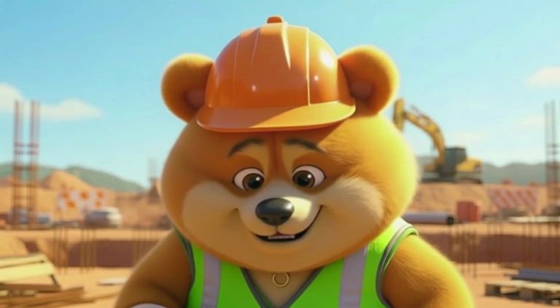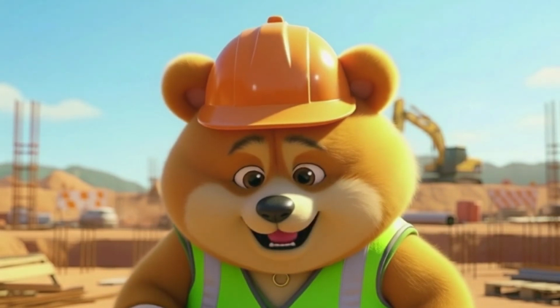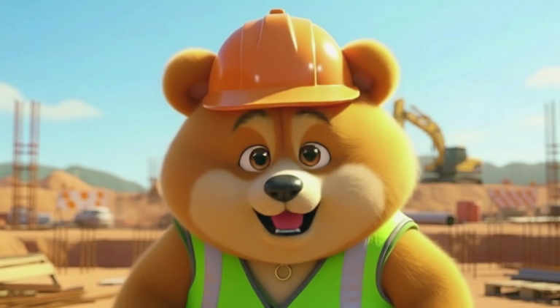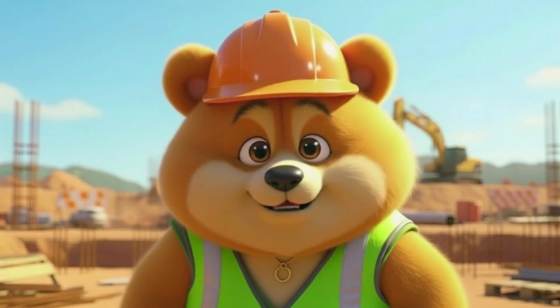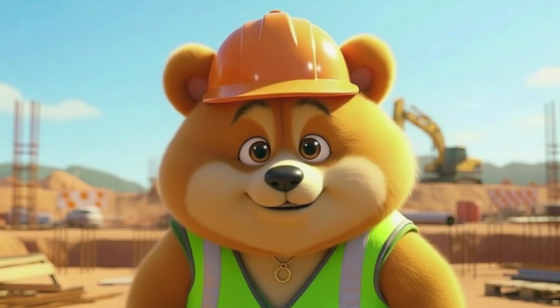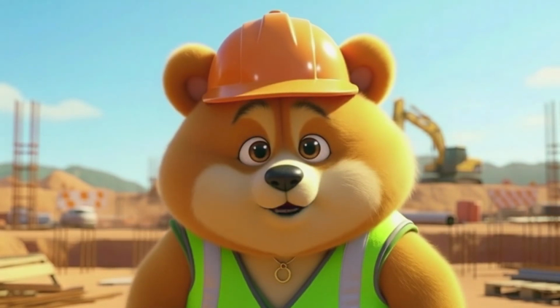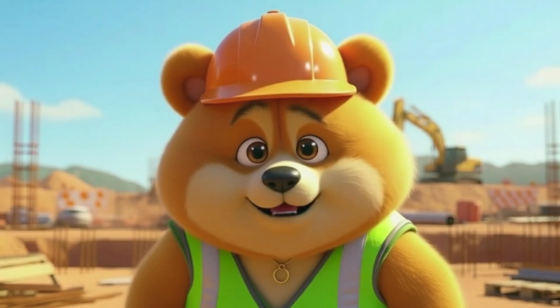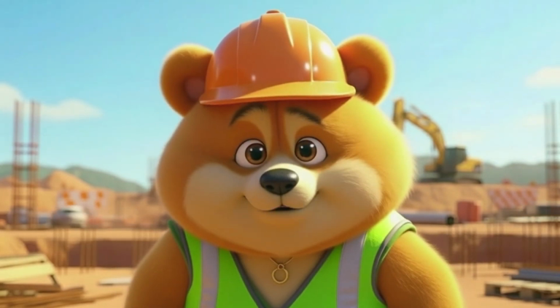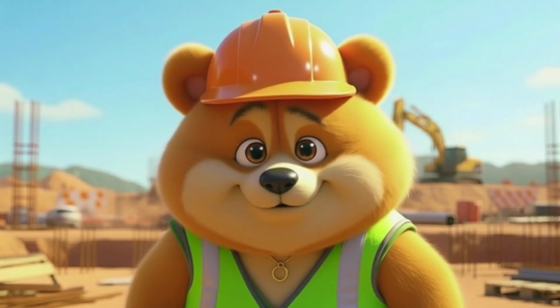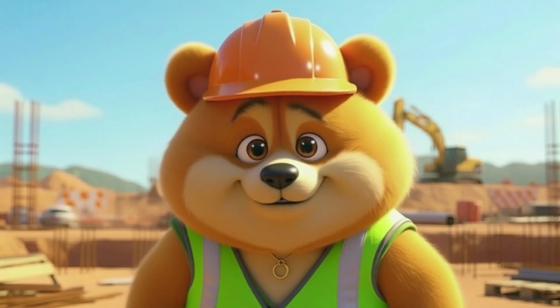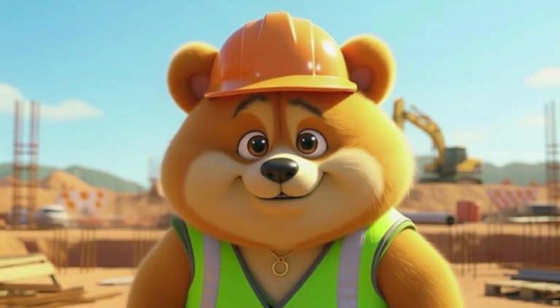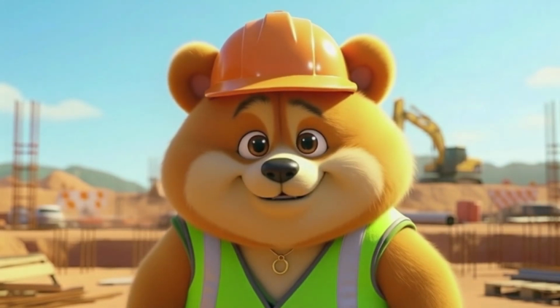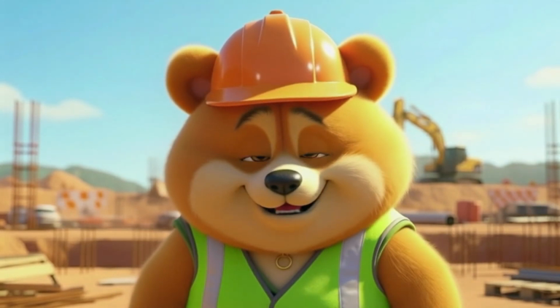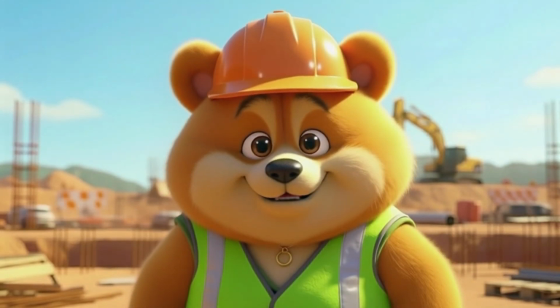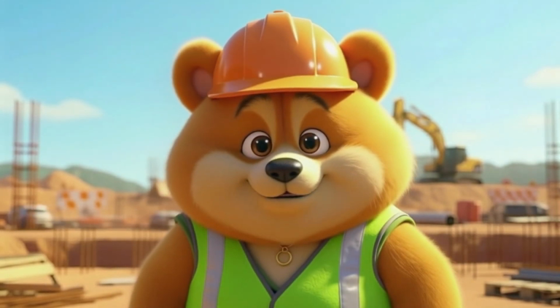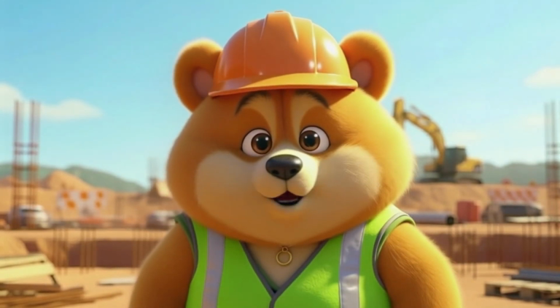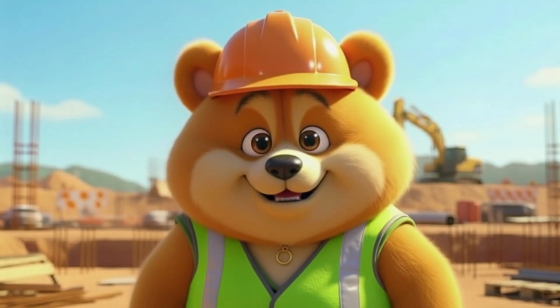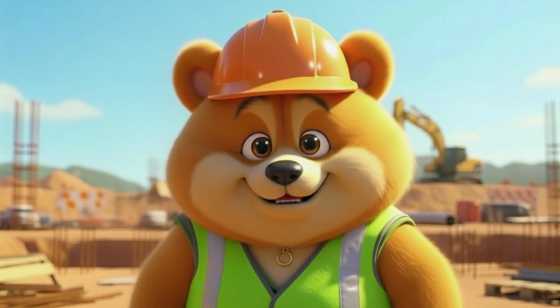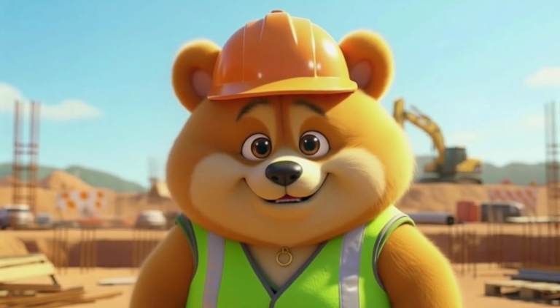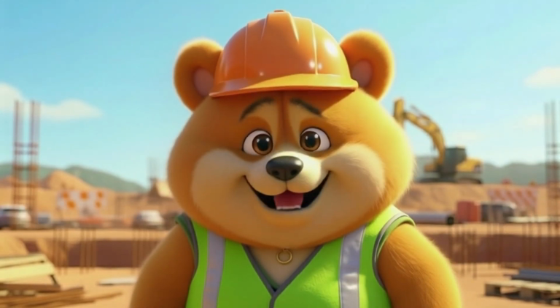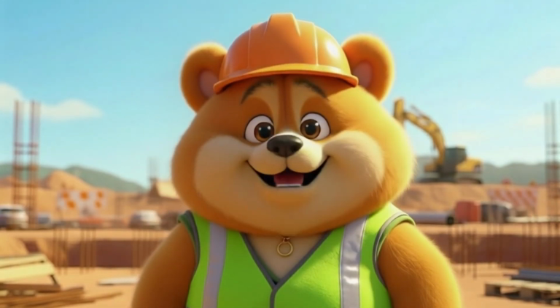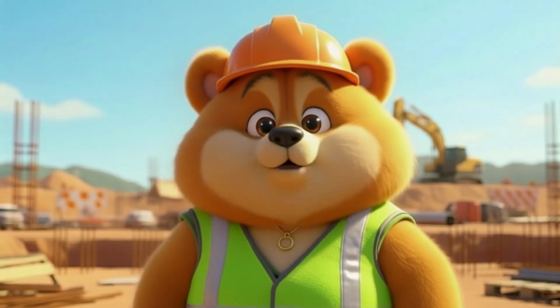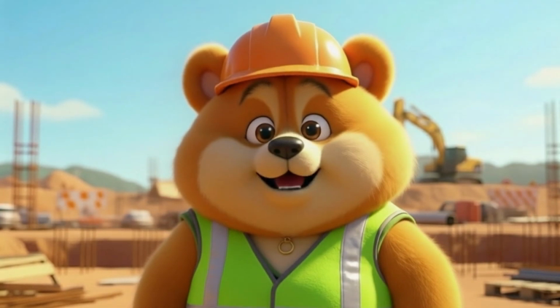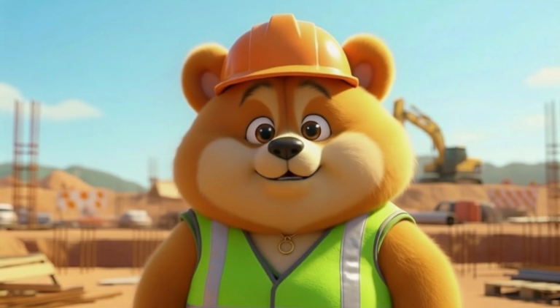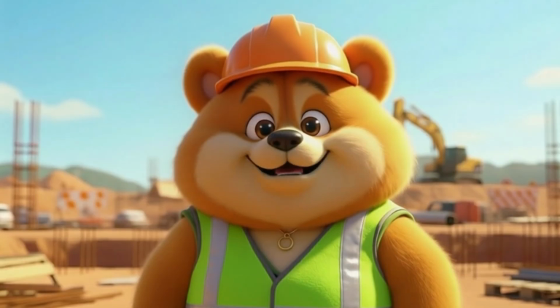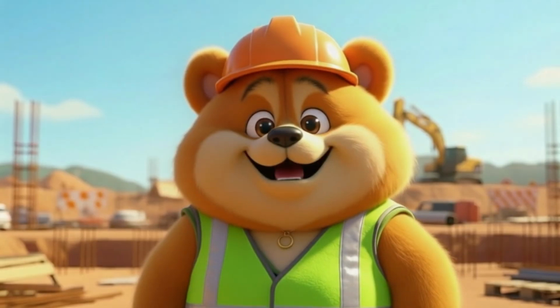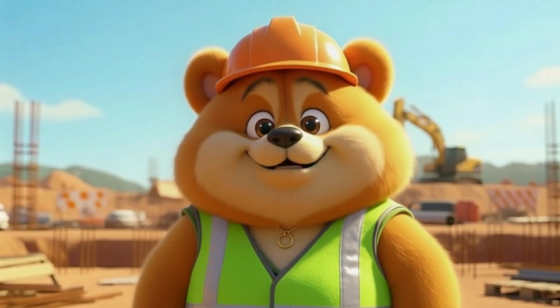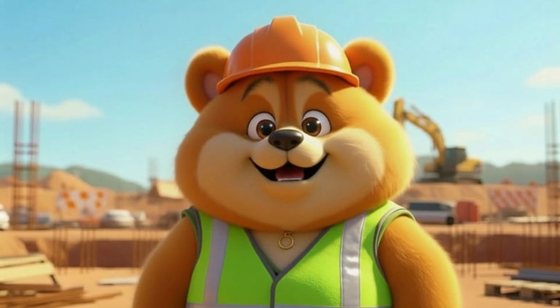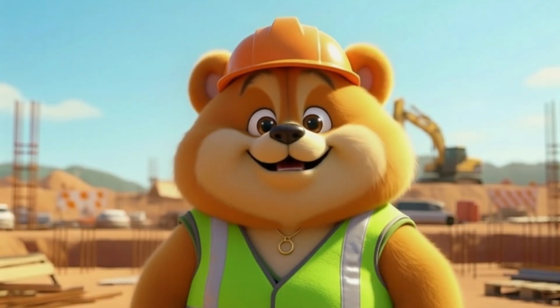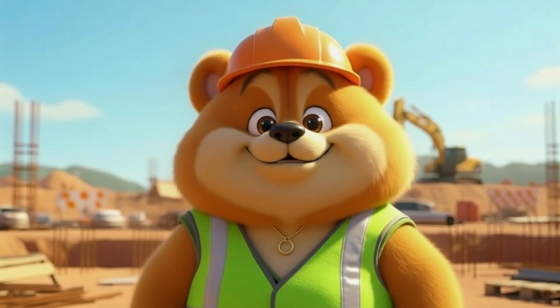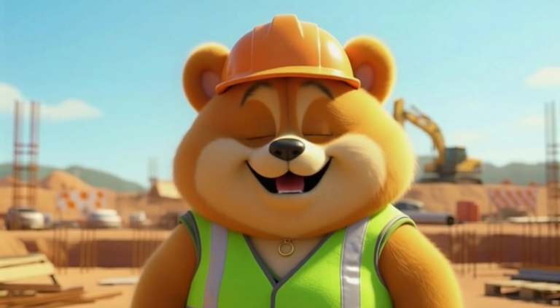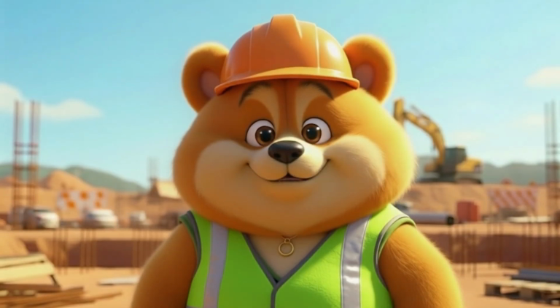Hi, my little learners, it's Woofie, and welcome to the construction site.